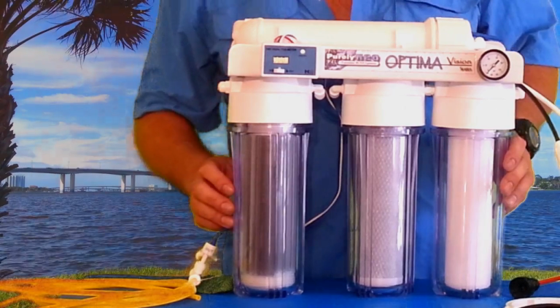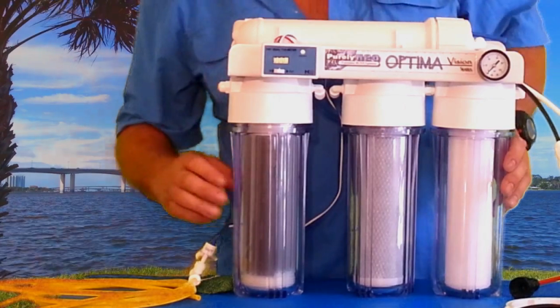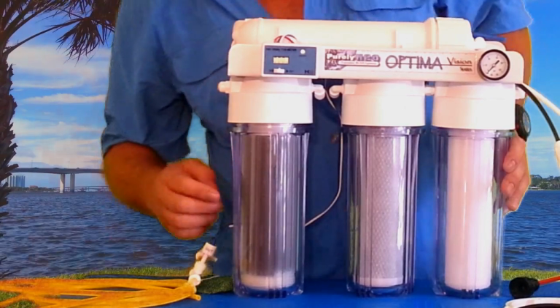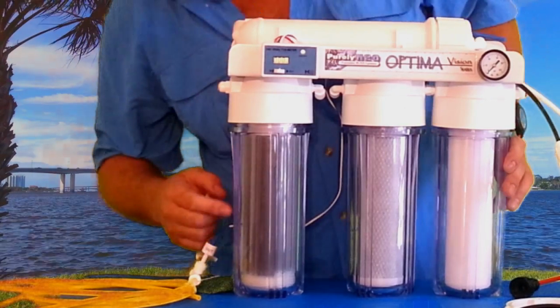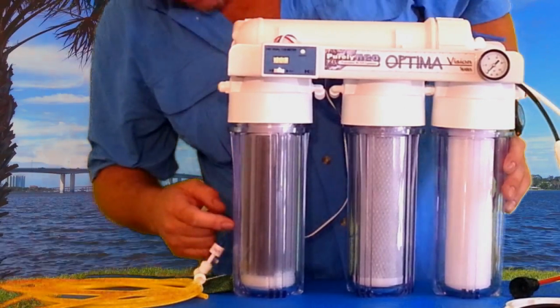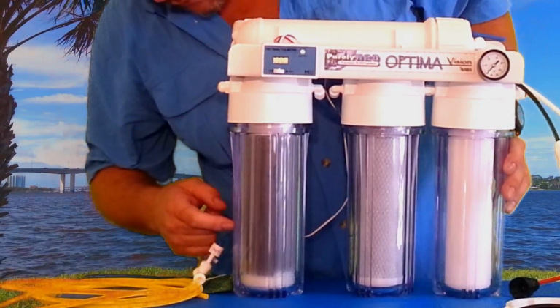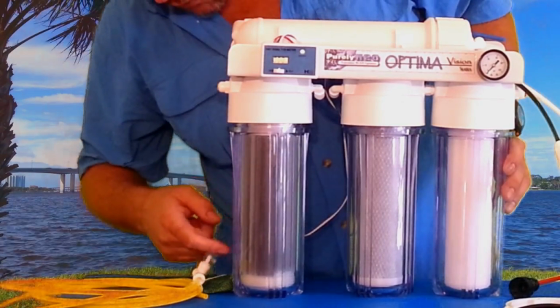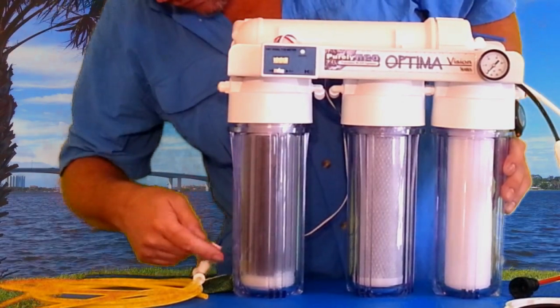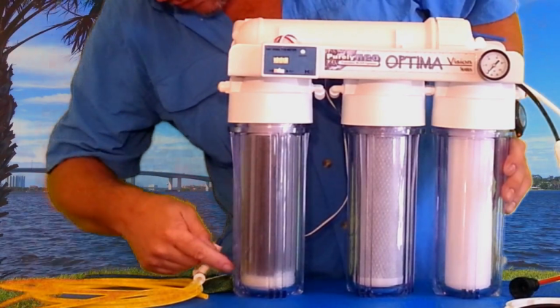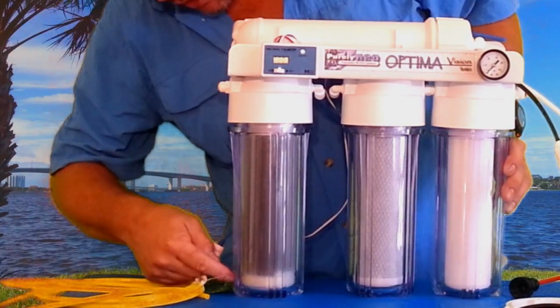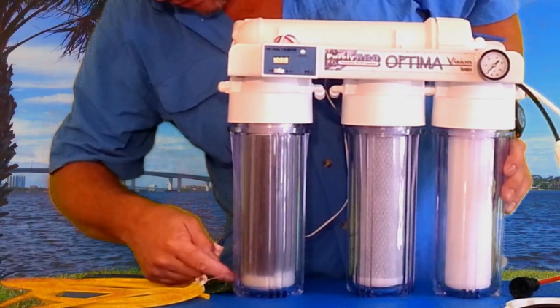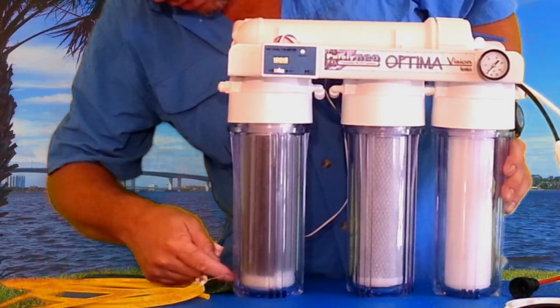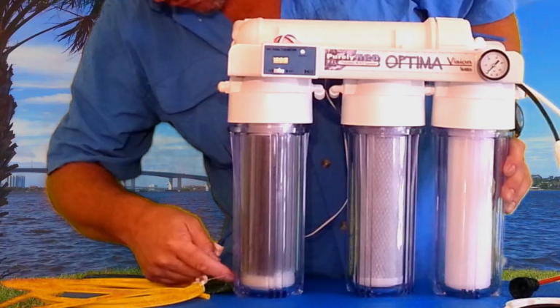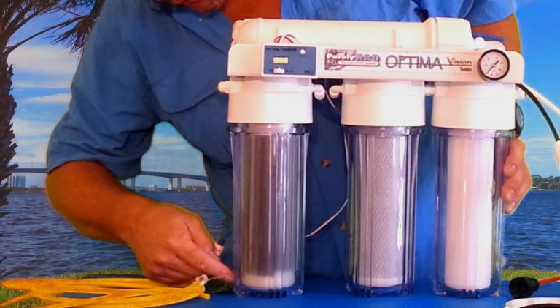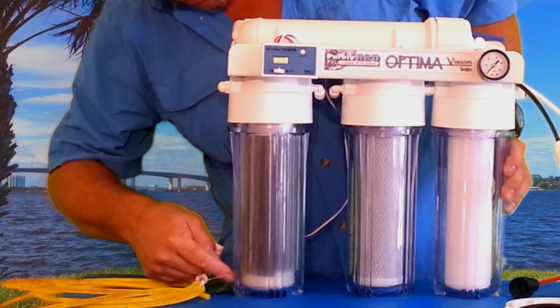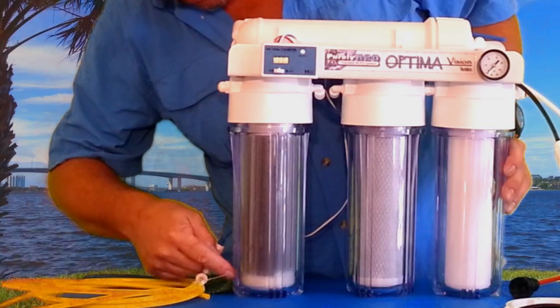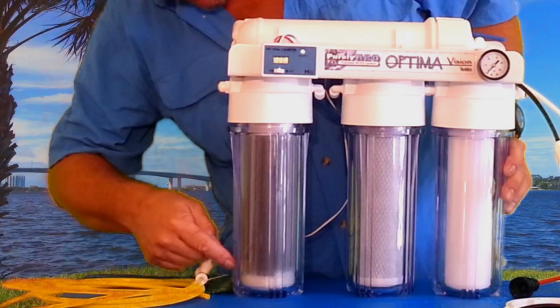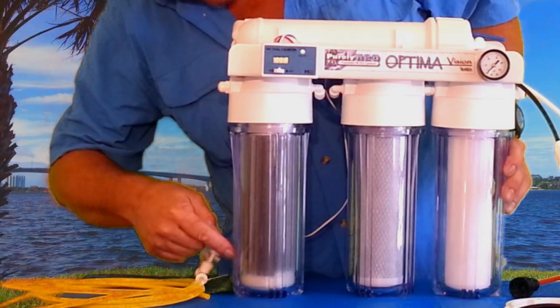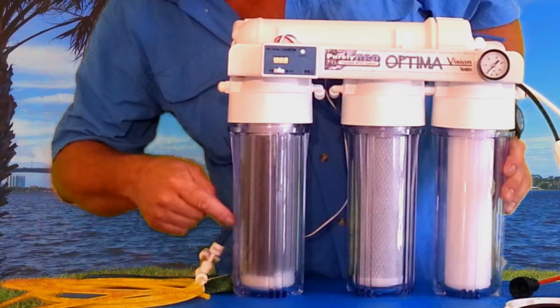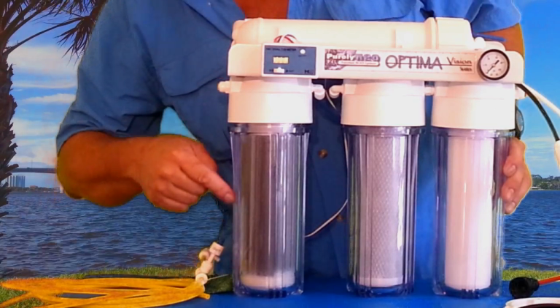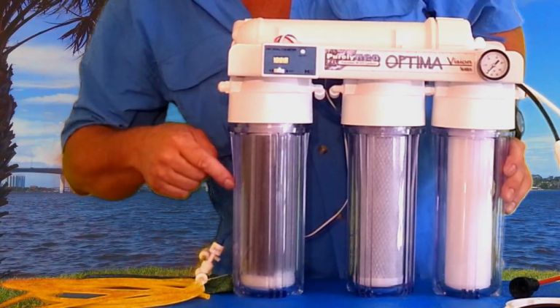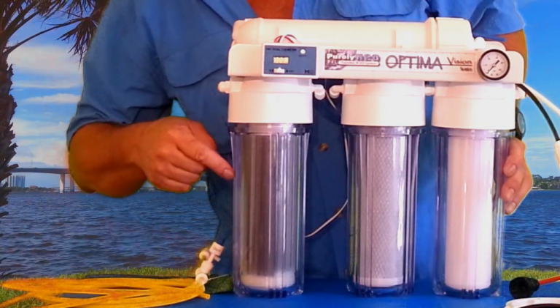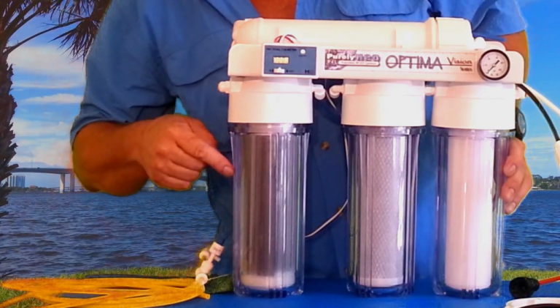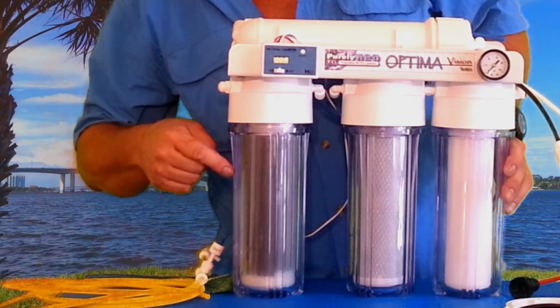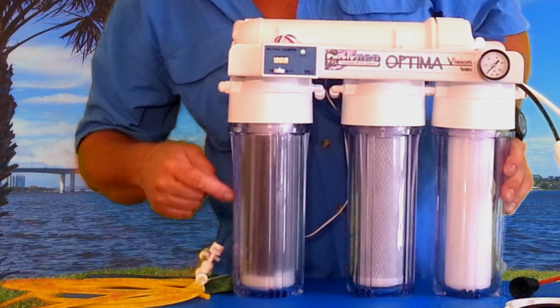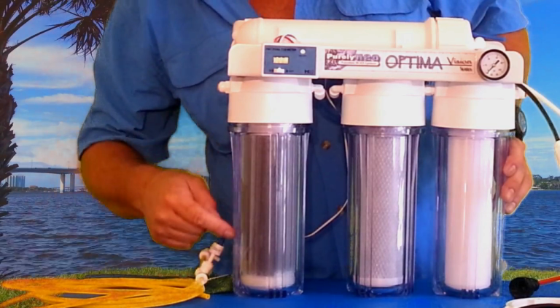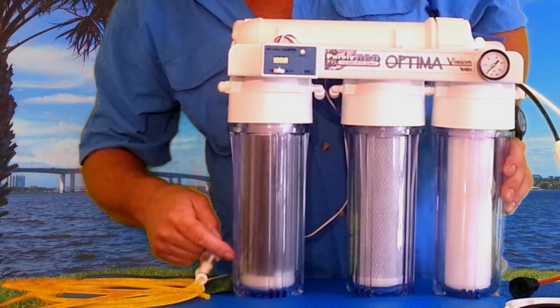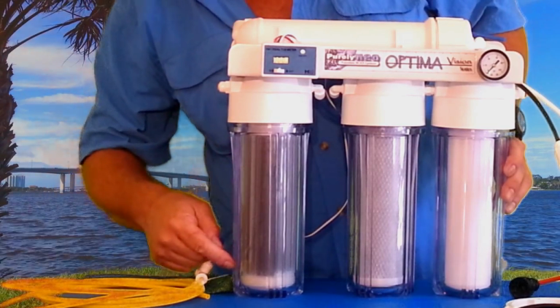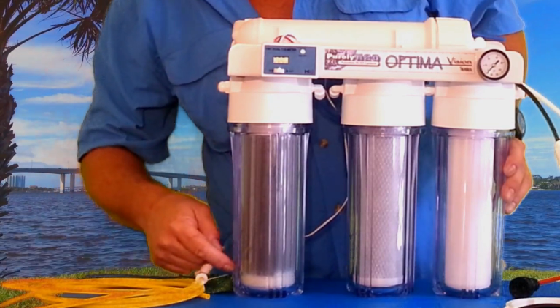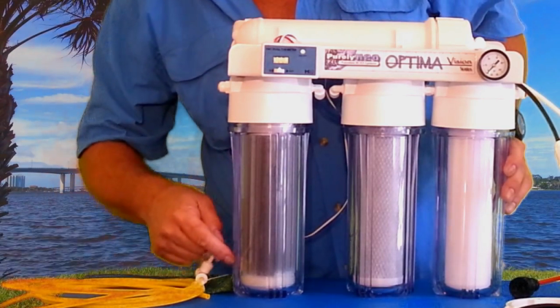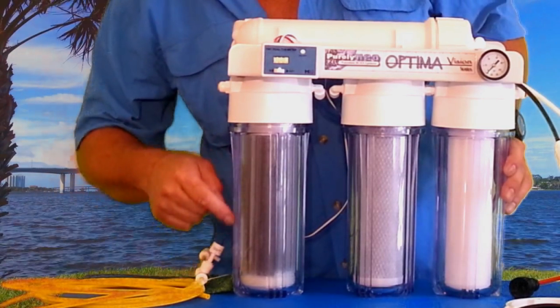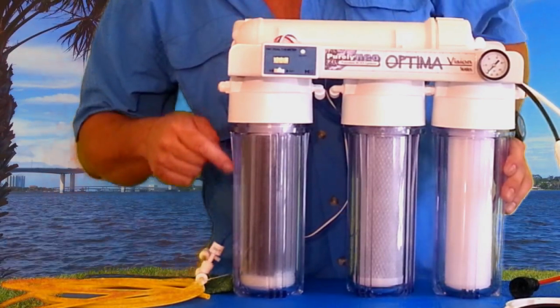Your DI filter is going to change colors from top to bottom. It's going to turn from purple to gold.